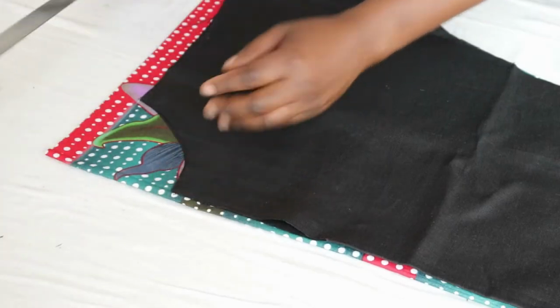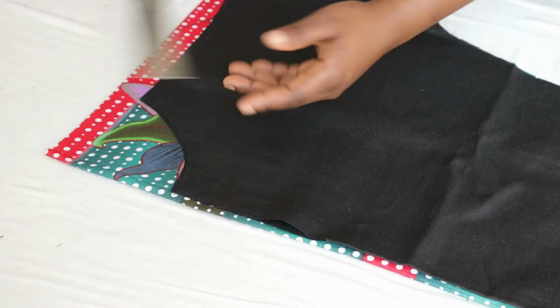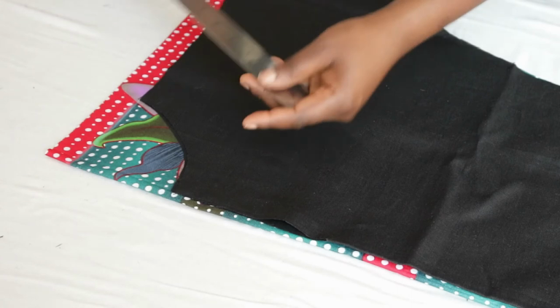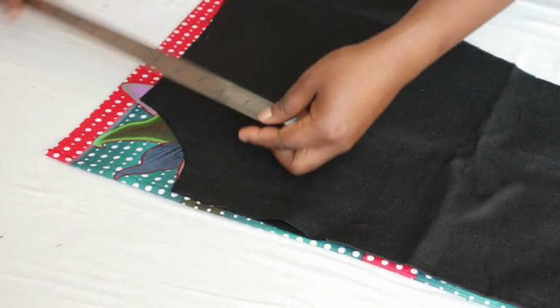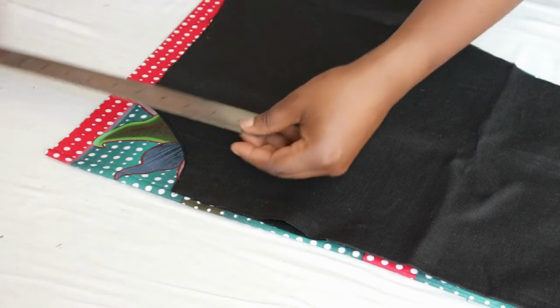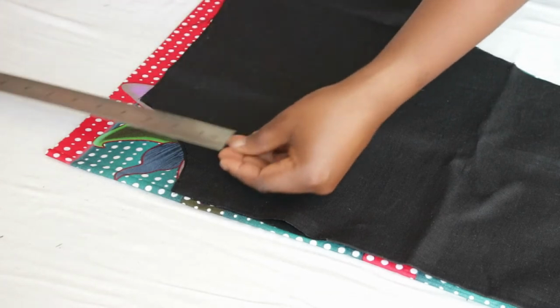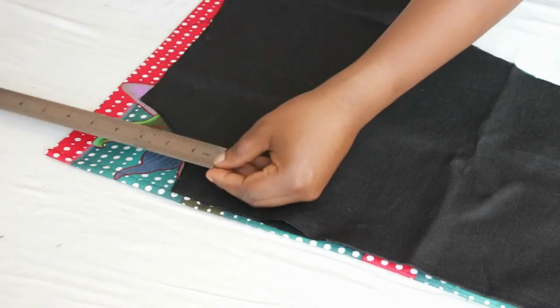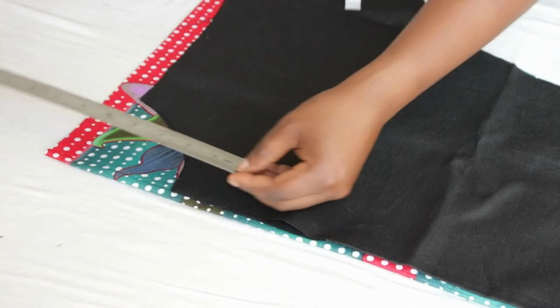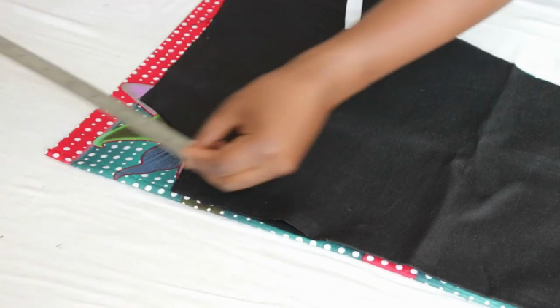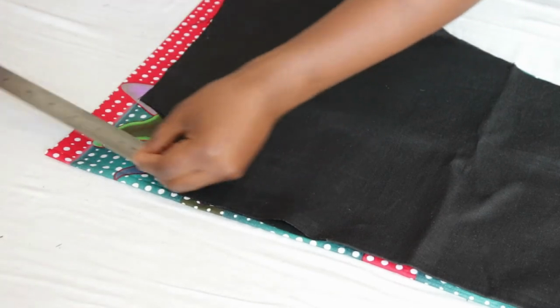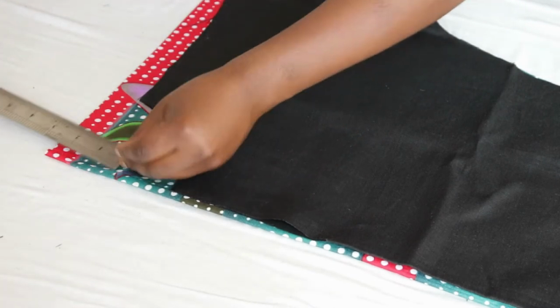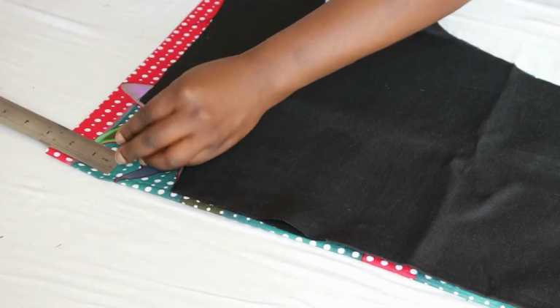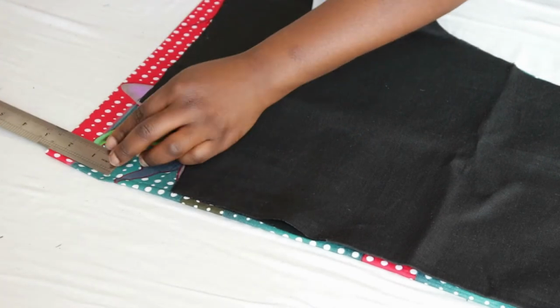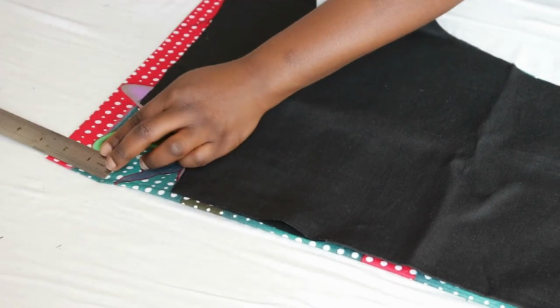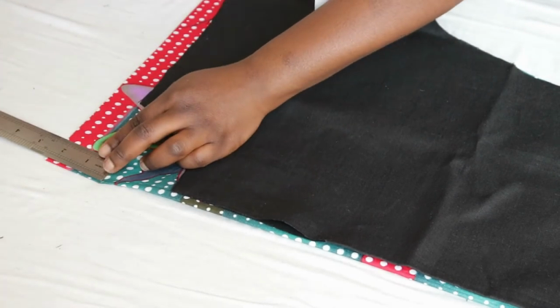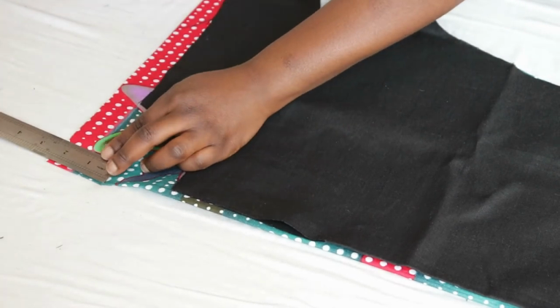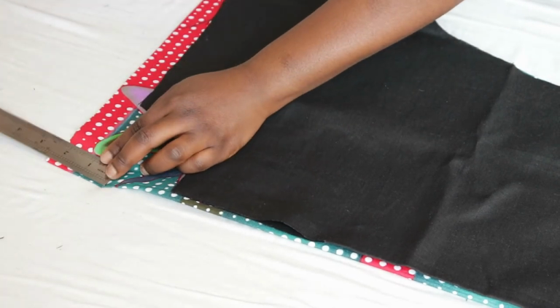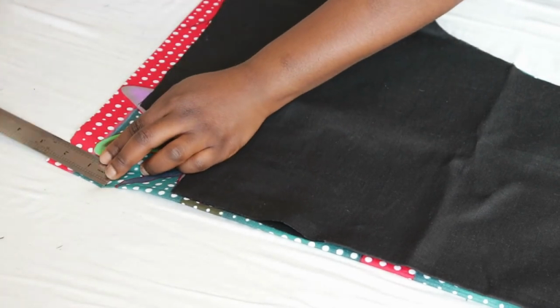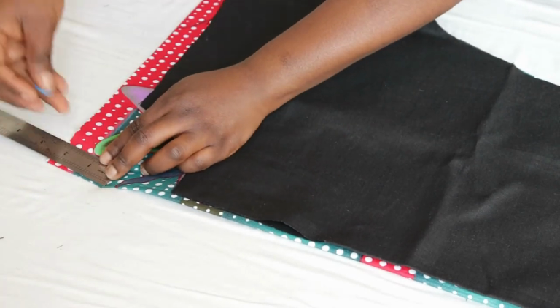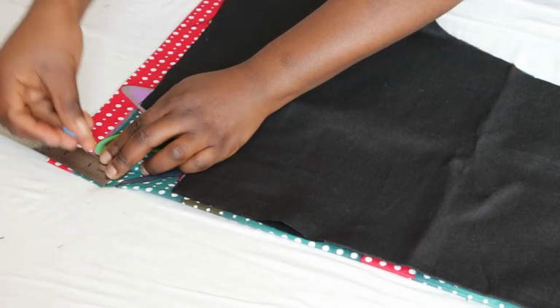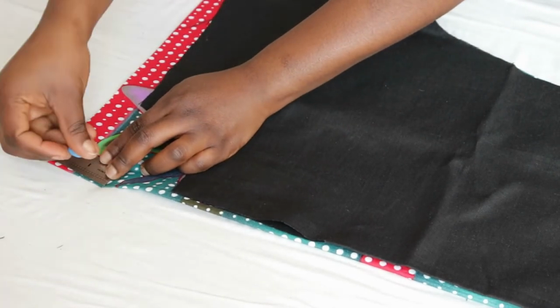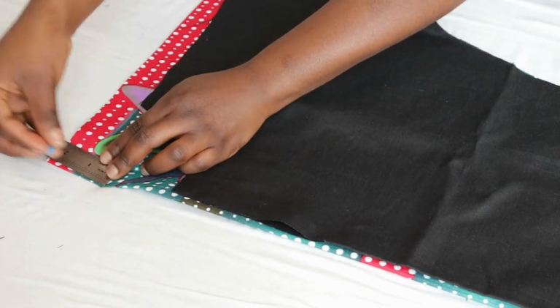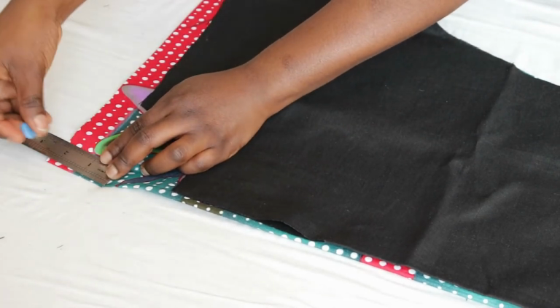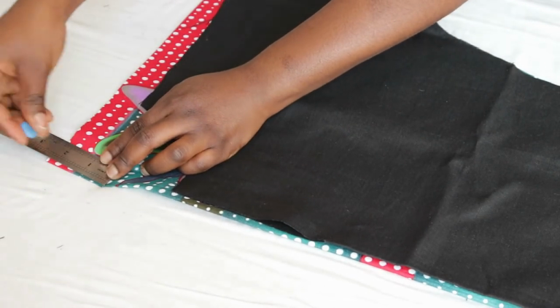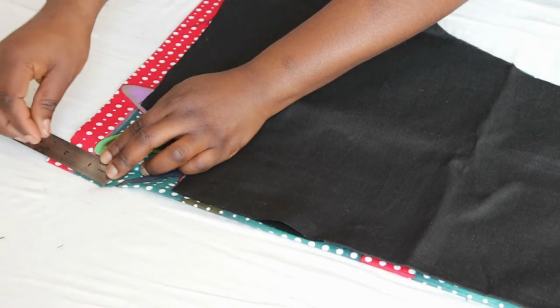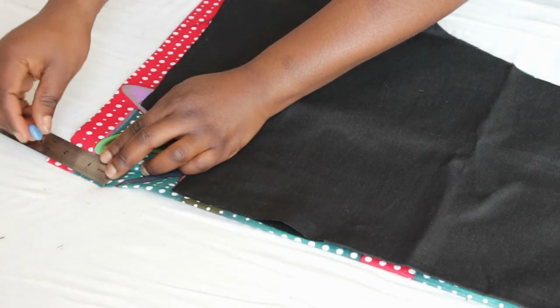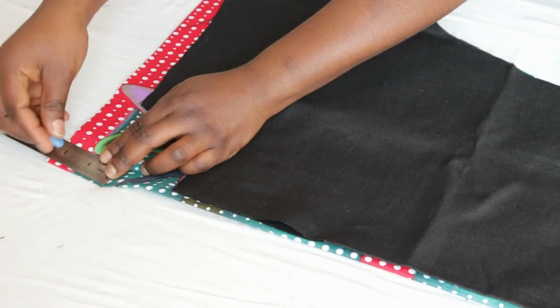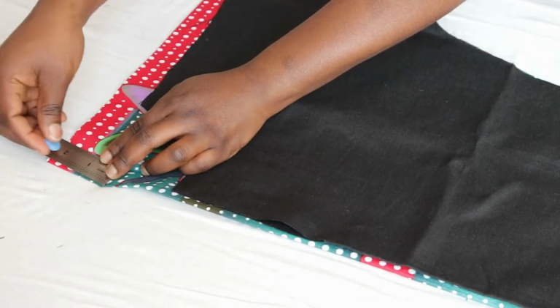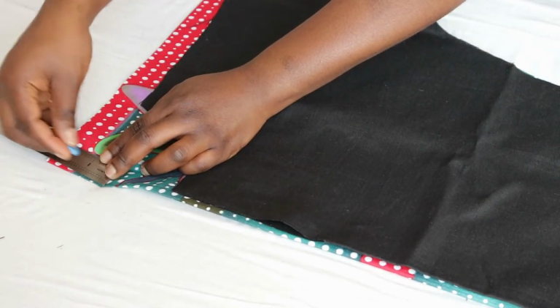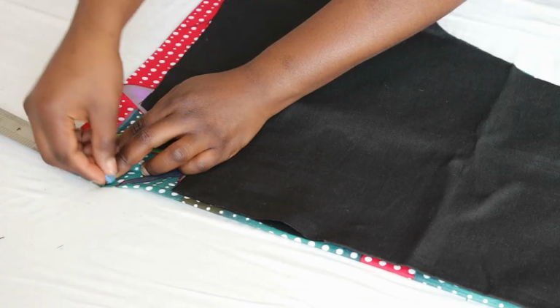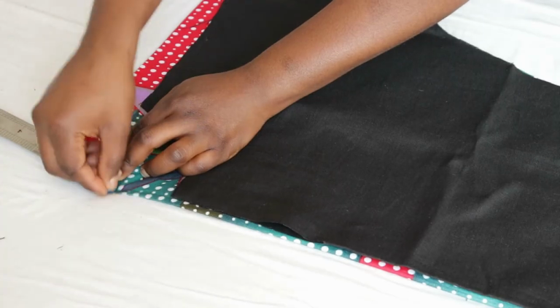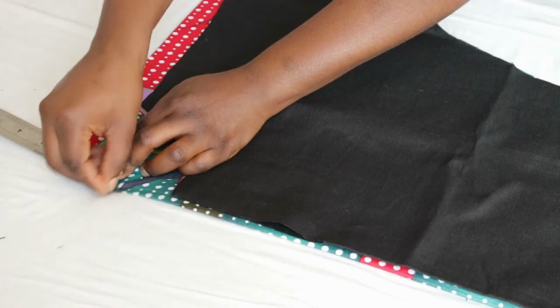For the back neckline, mark down one inch and create the neck curve, then cut it out.